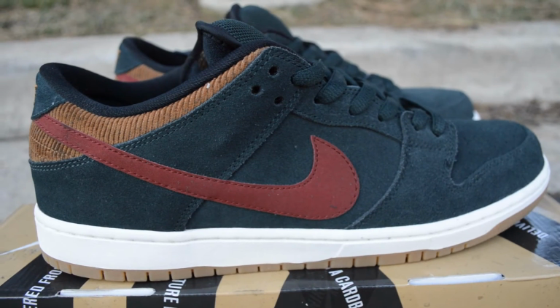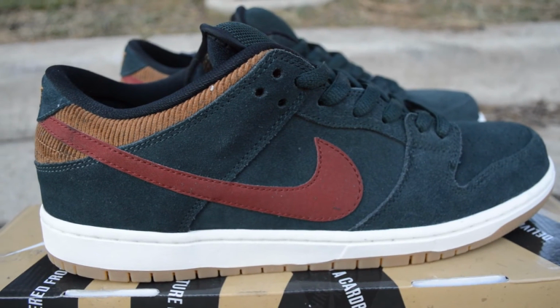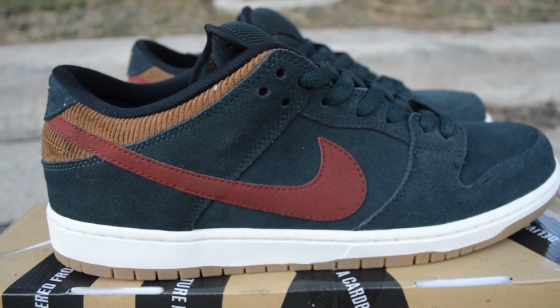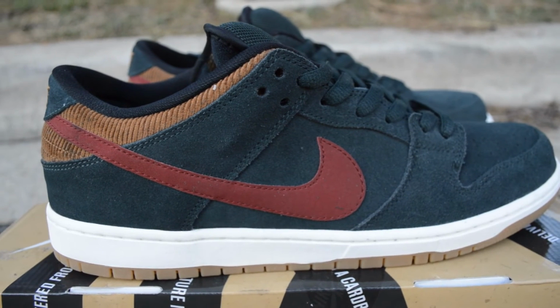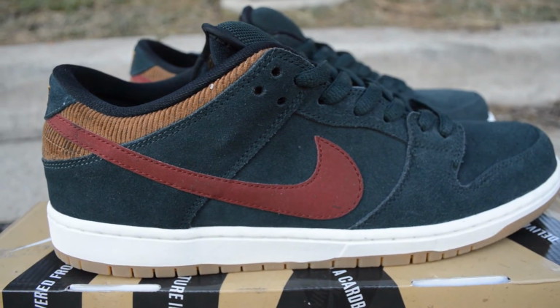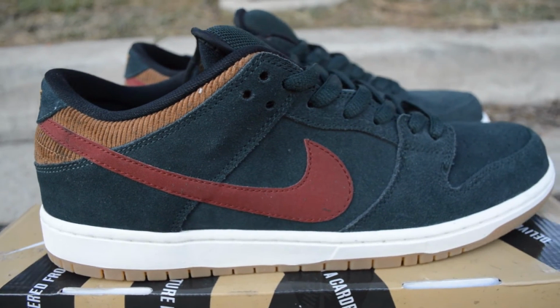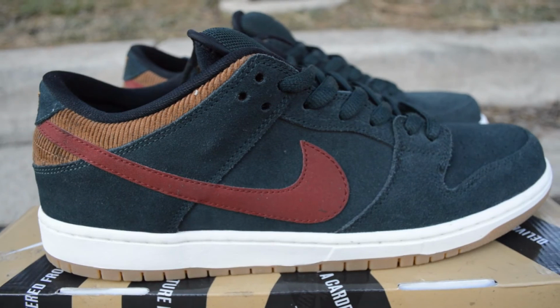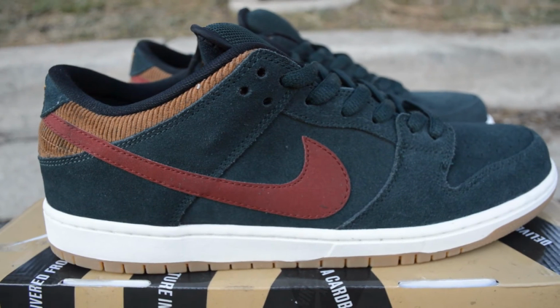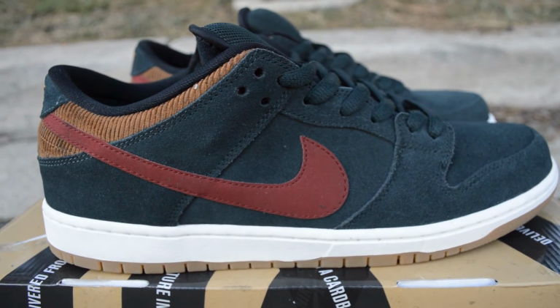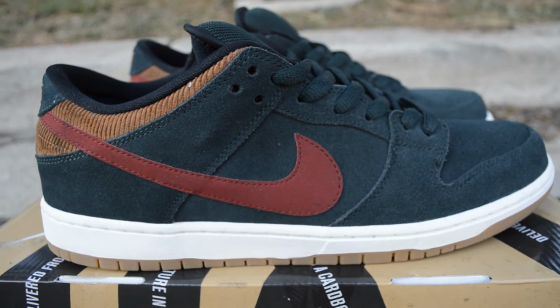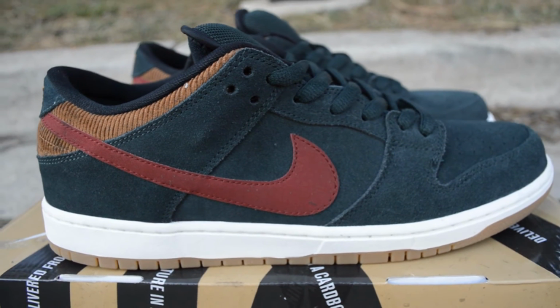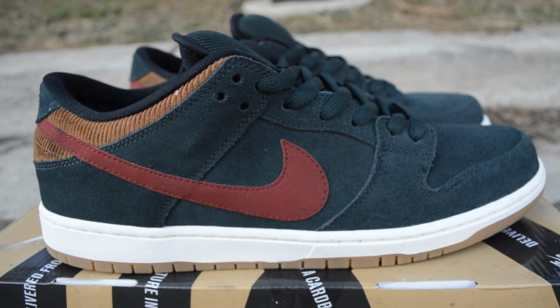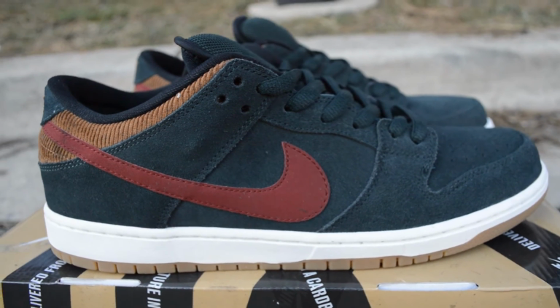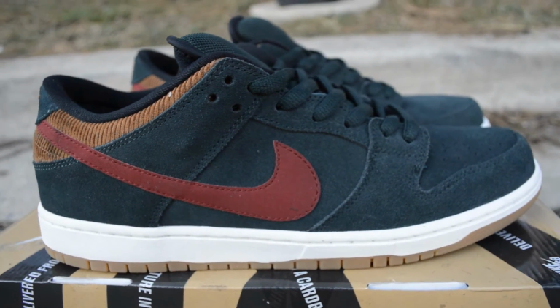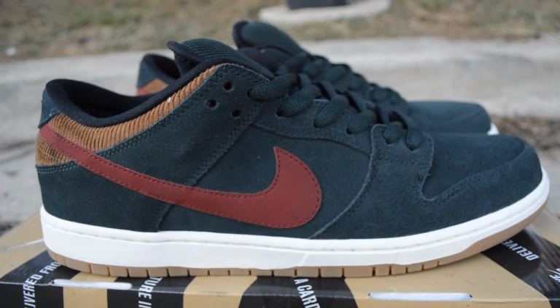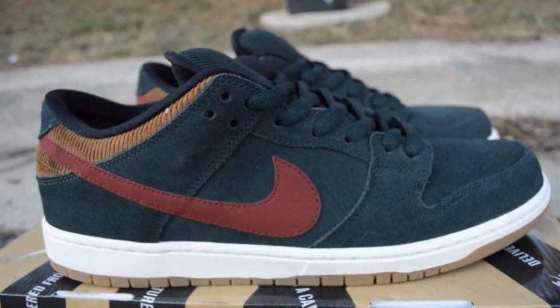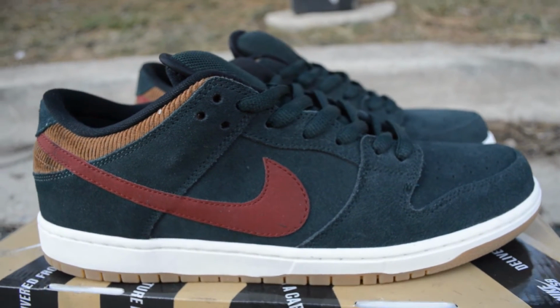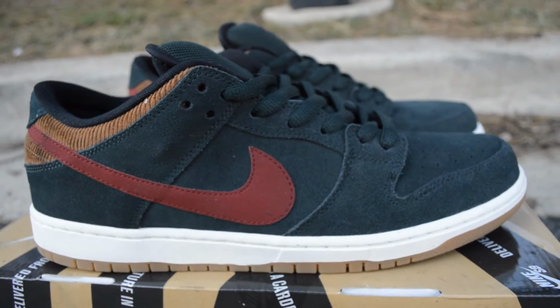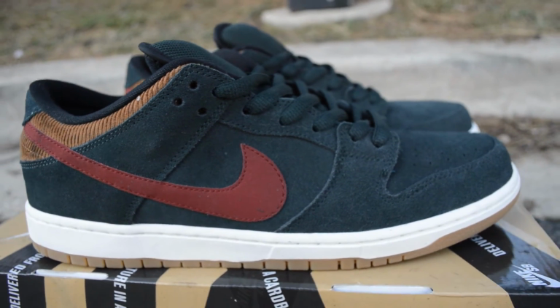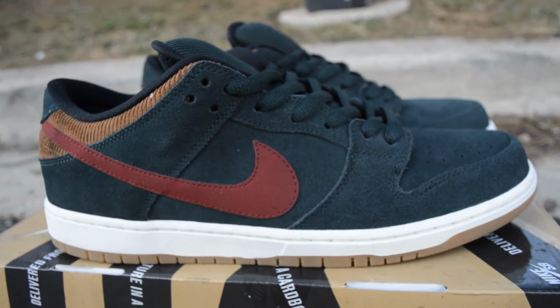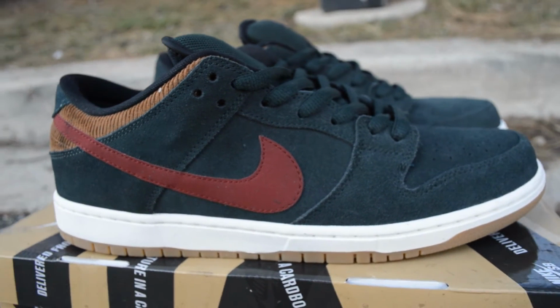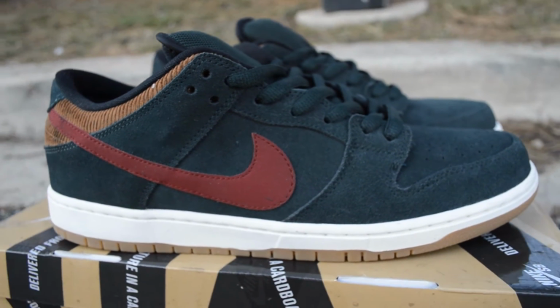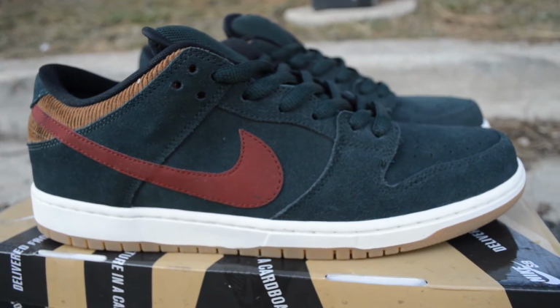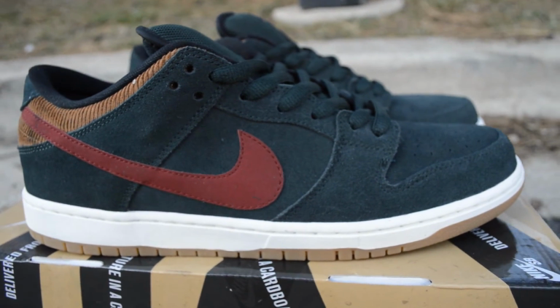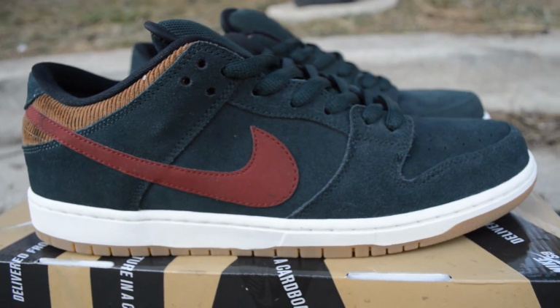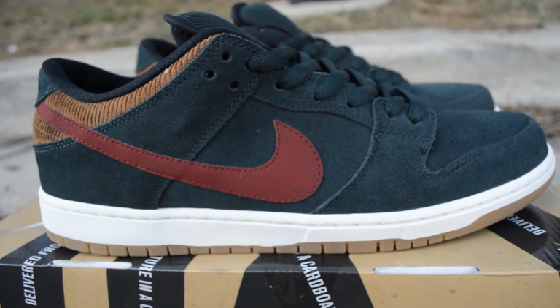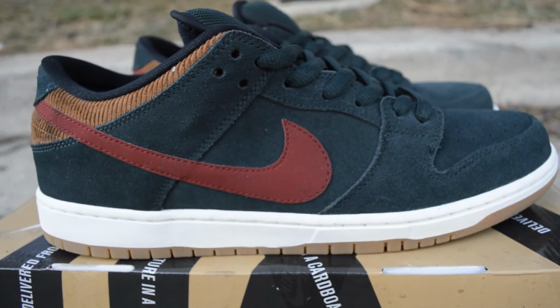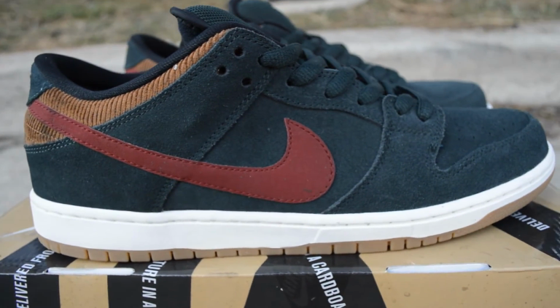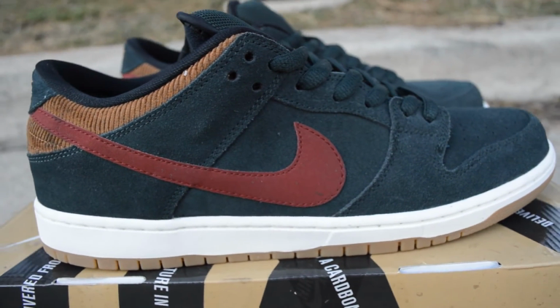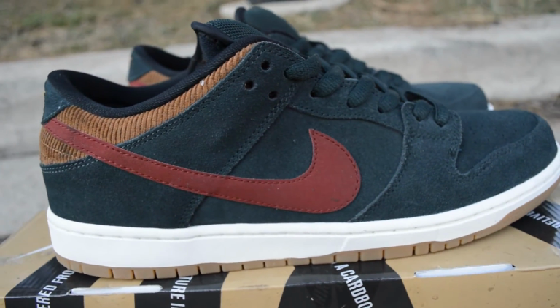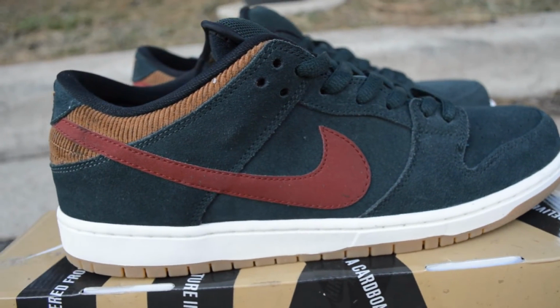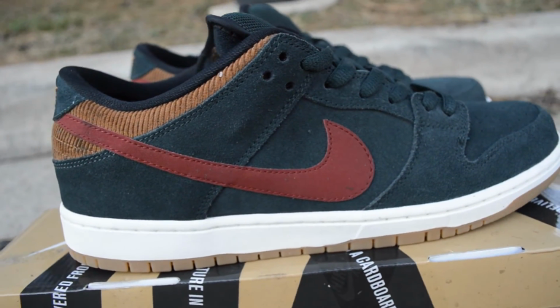Alright guys, so that was the review on the corduroys. Let's go check these guys on foot.